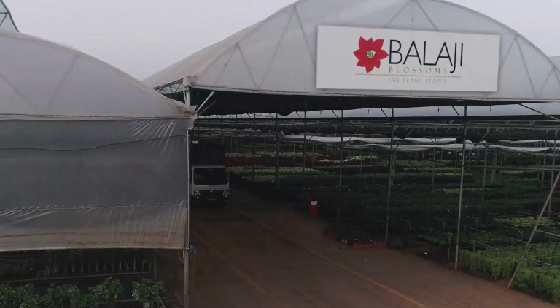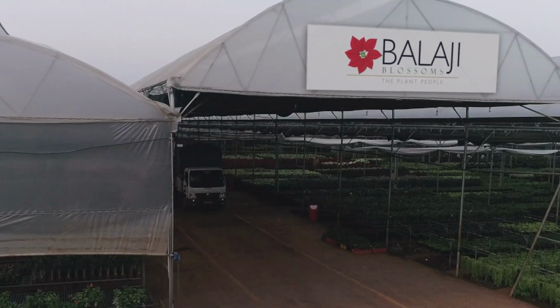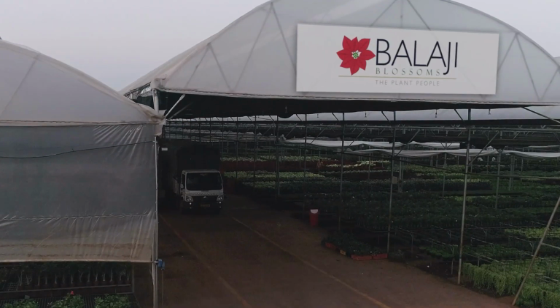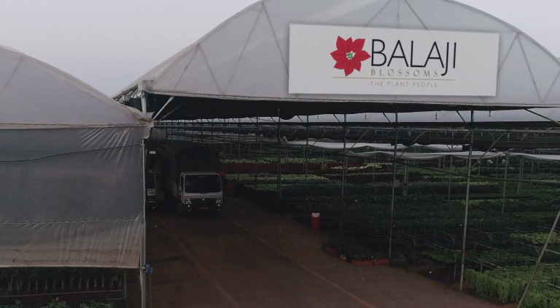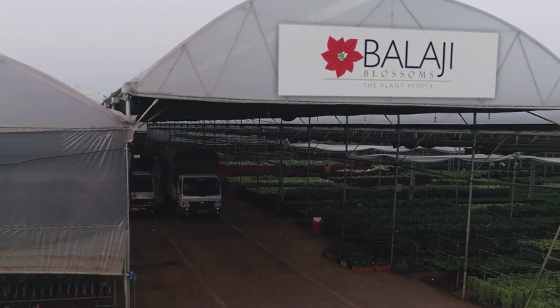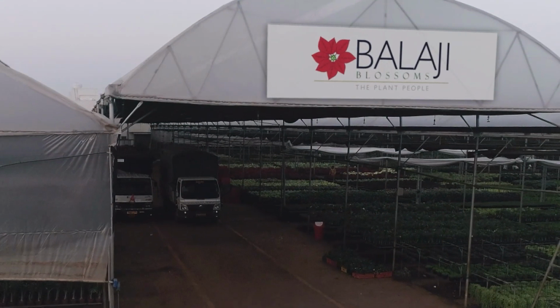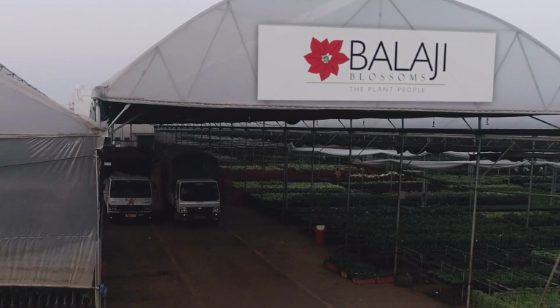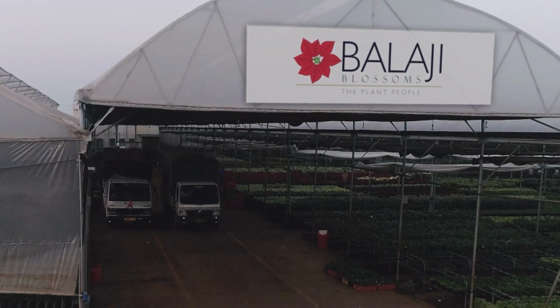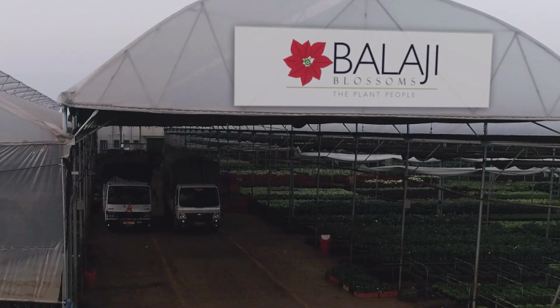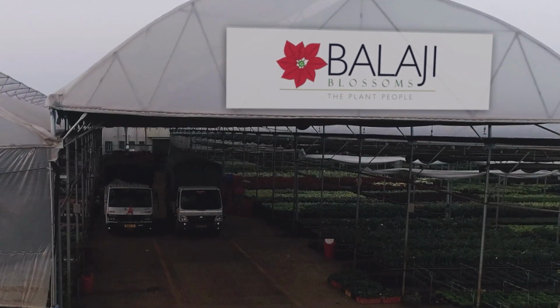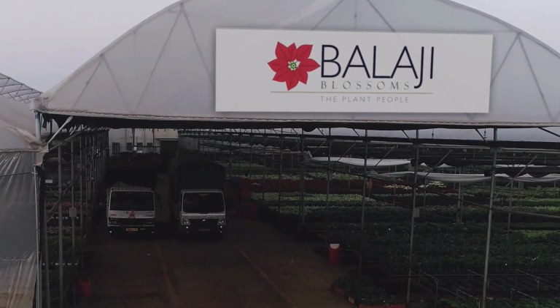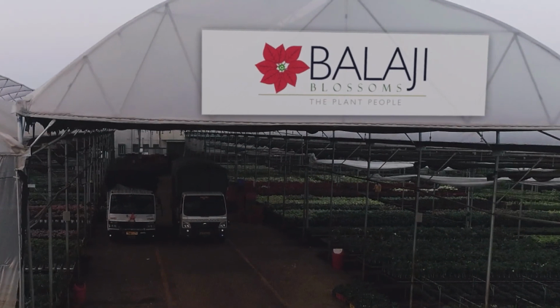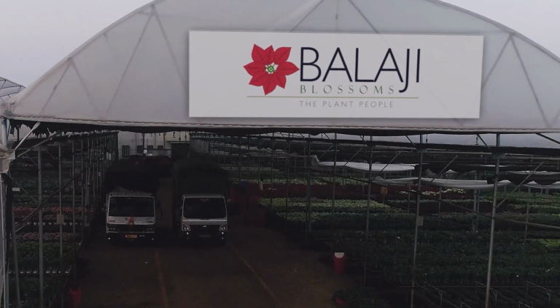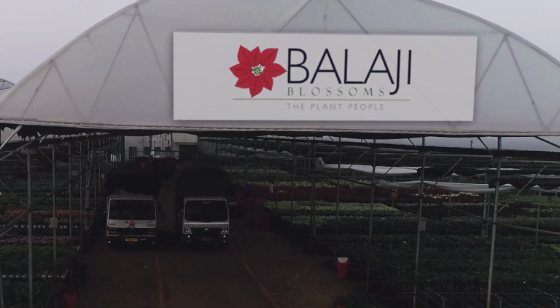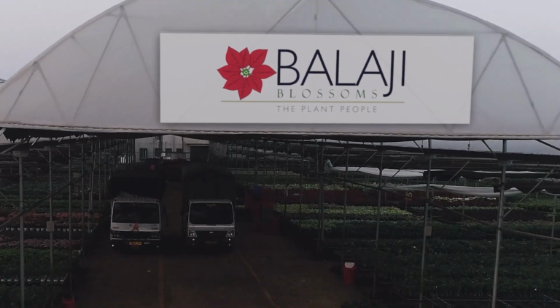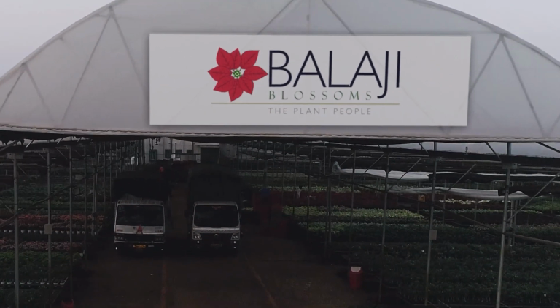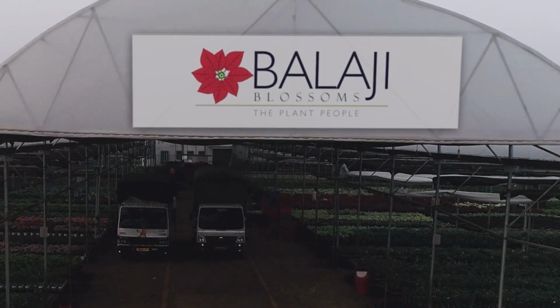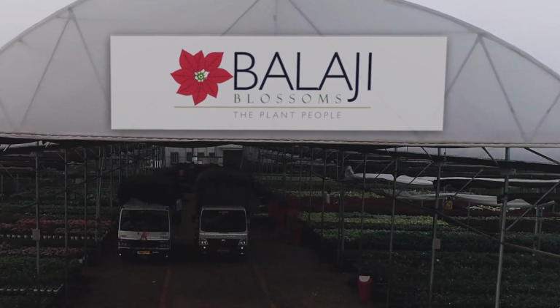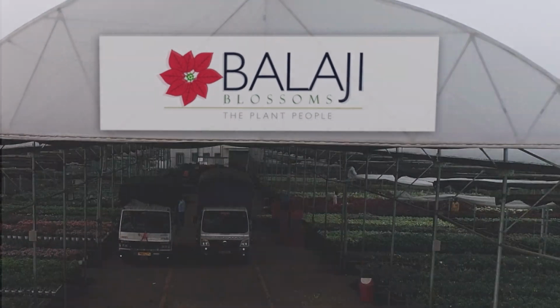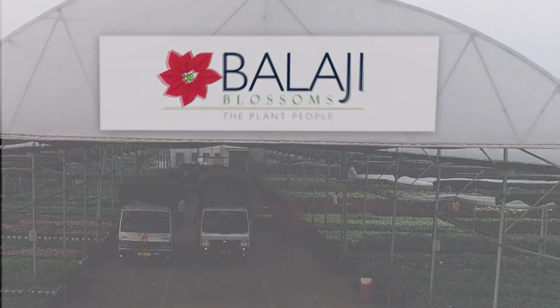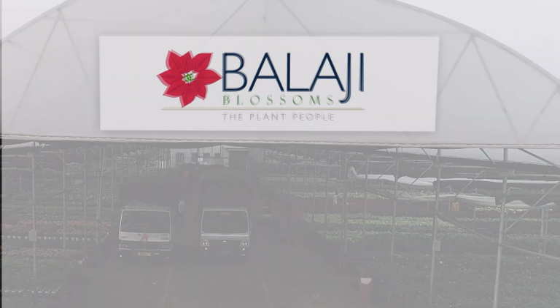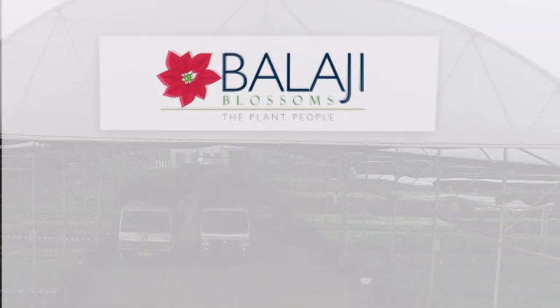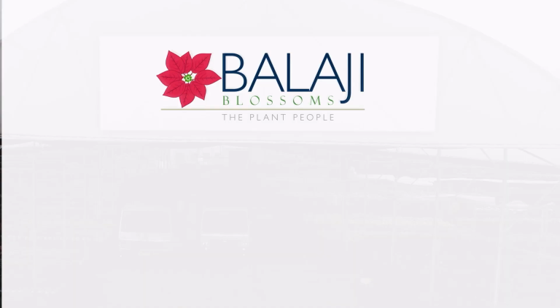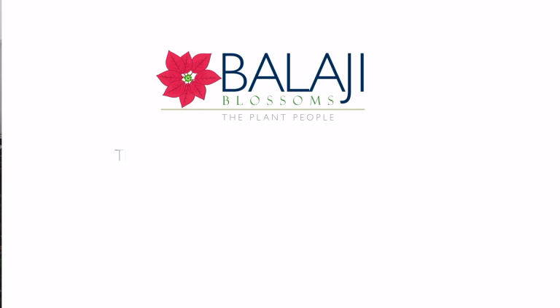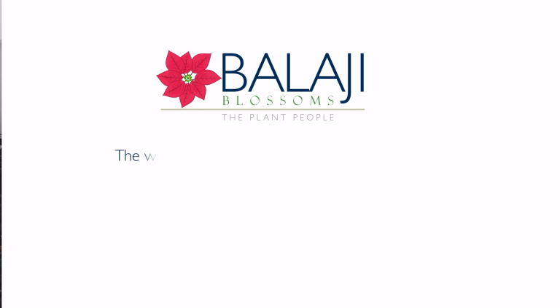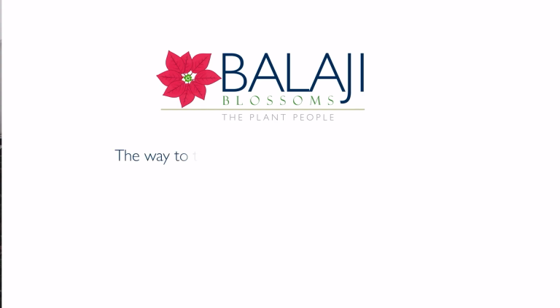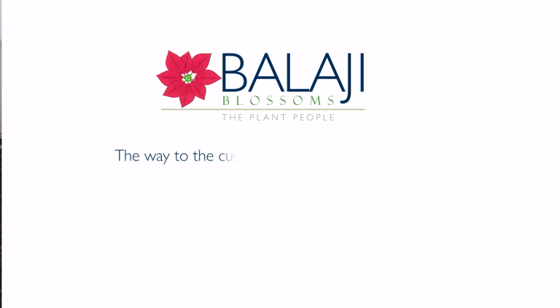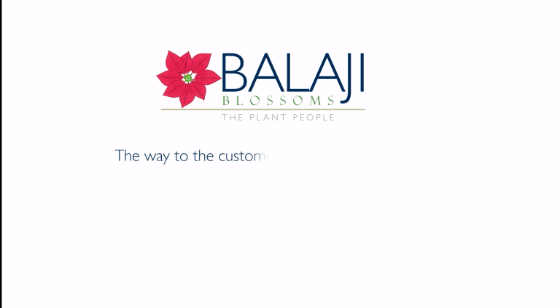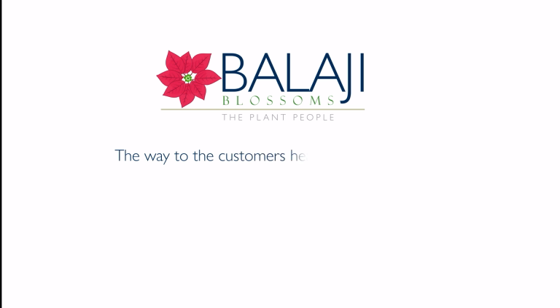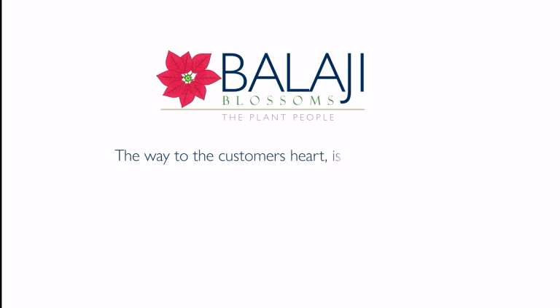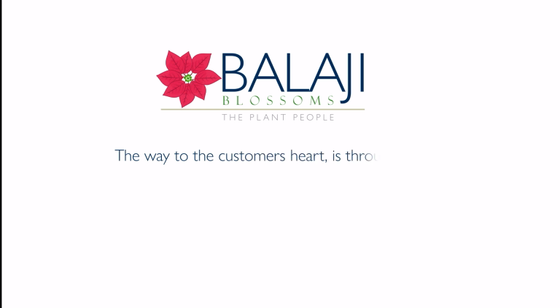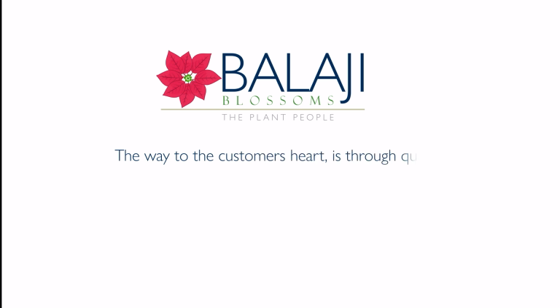Balaji Blossoms — the way to the customer's heart is through quality.